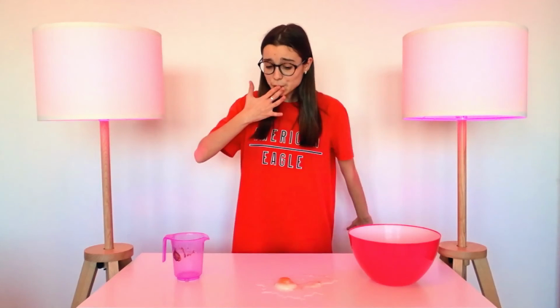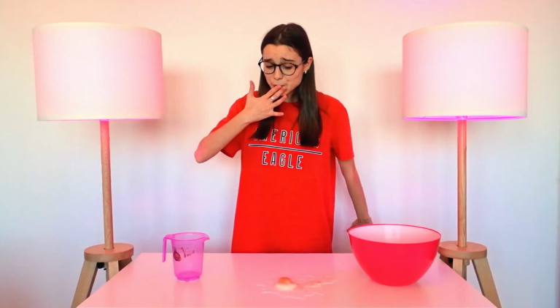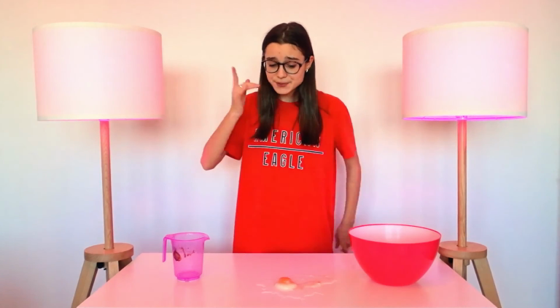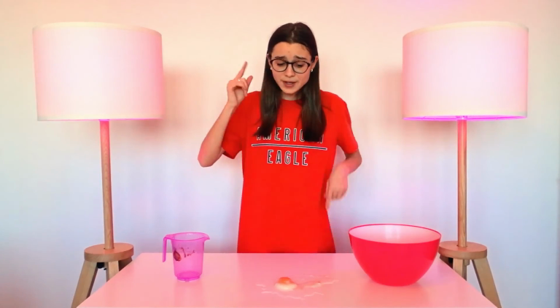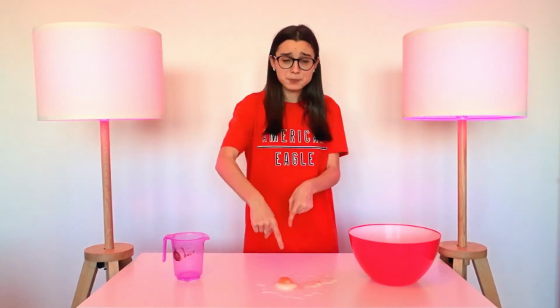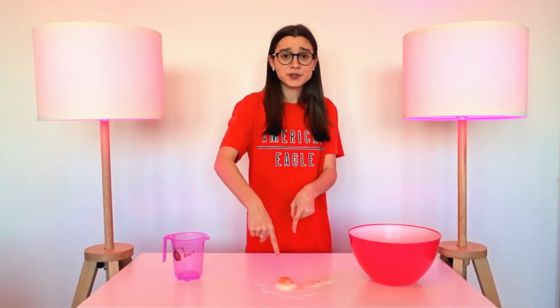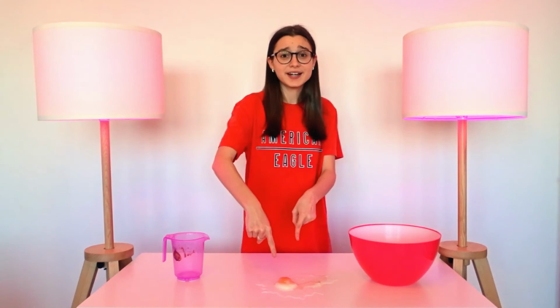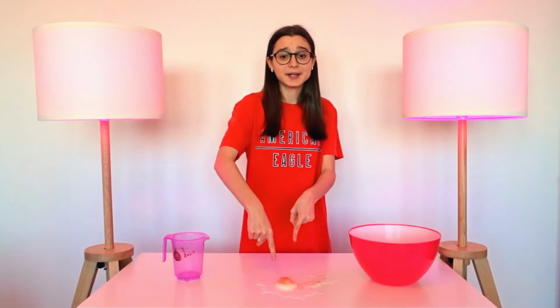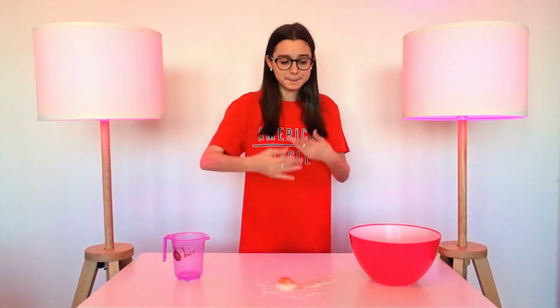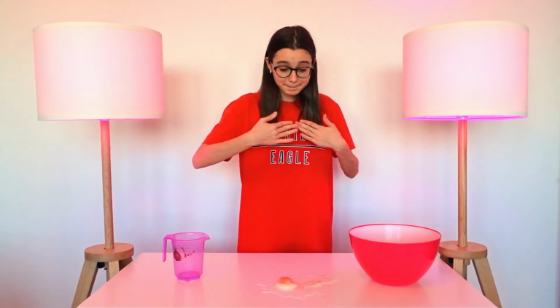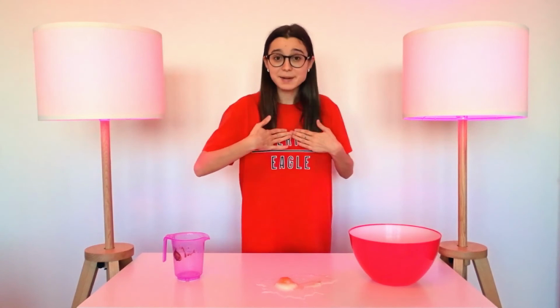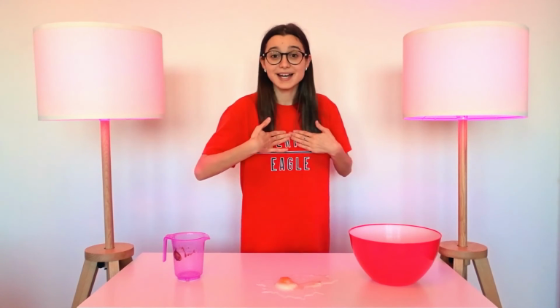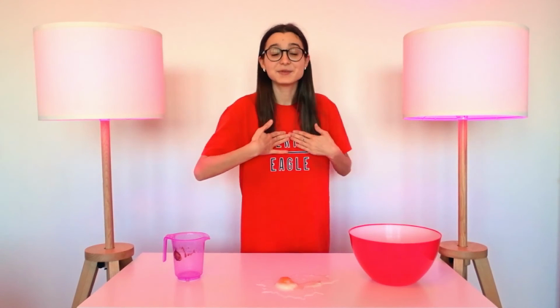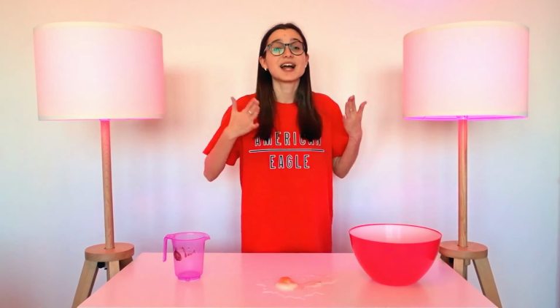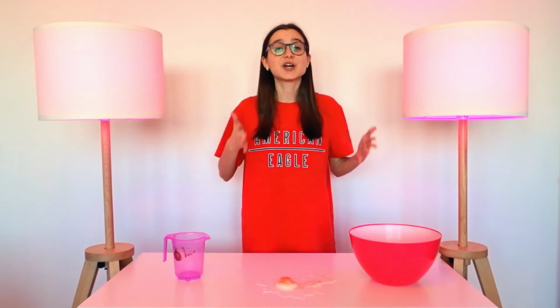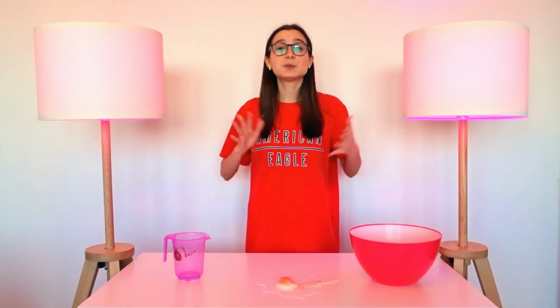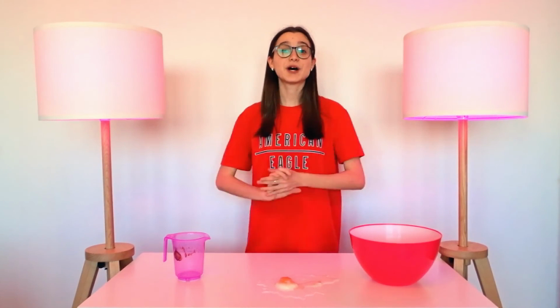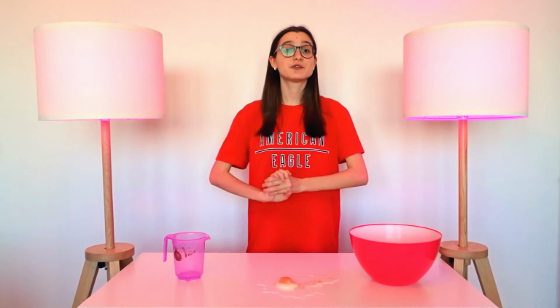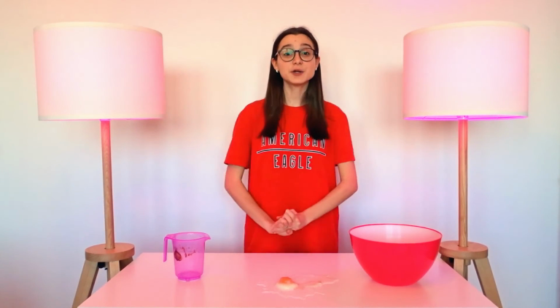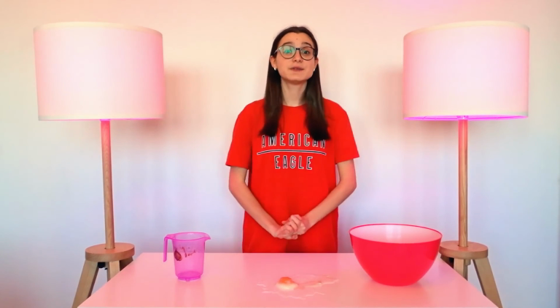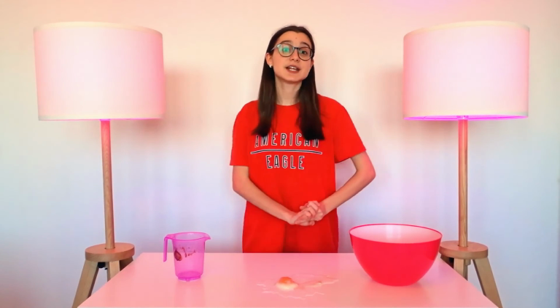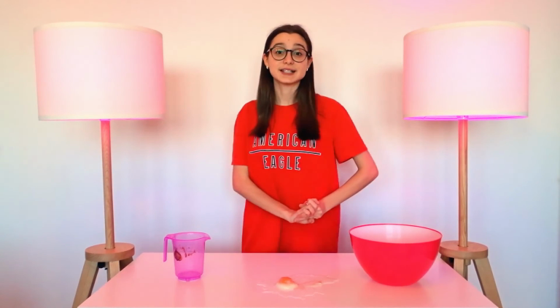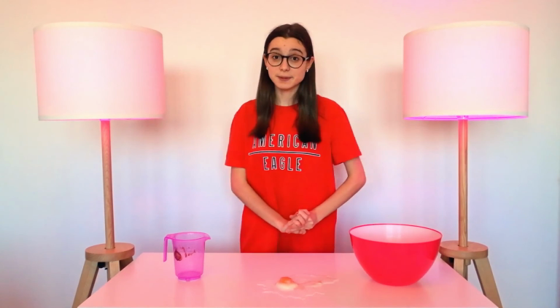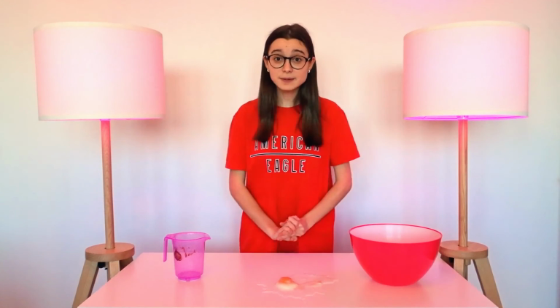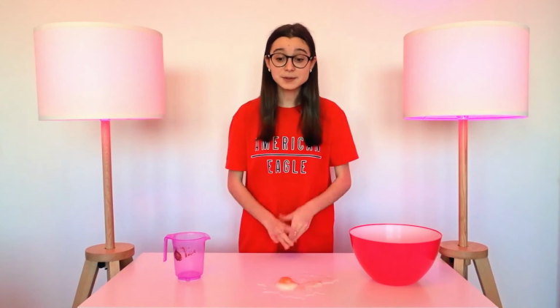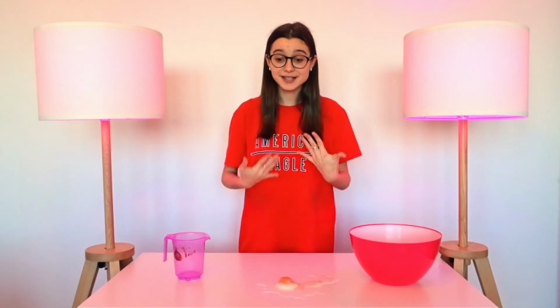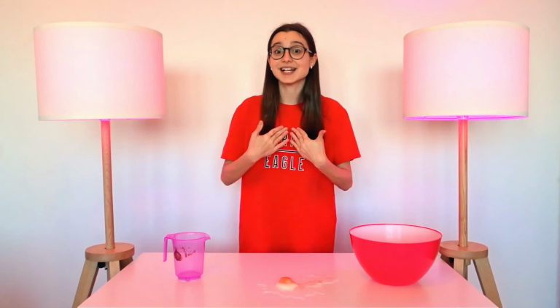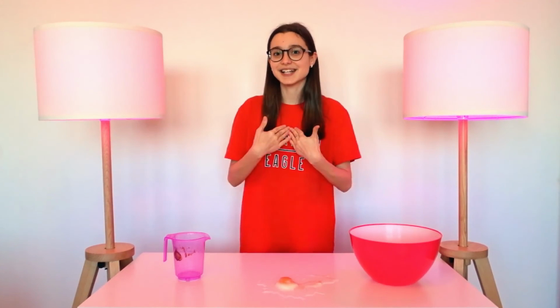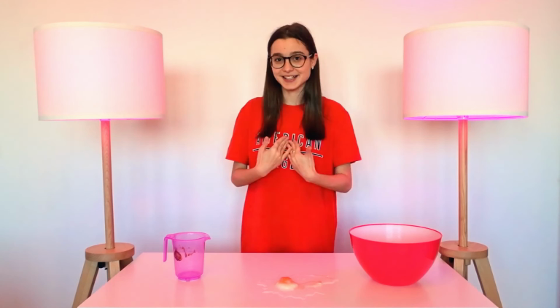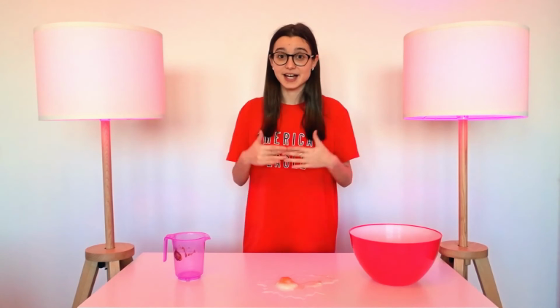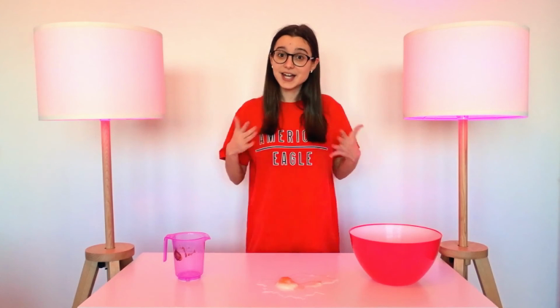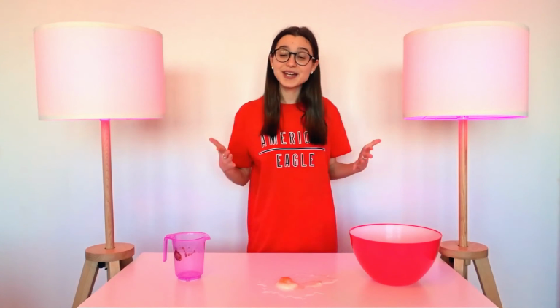Oops, I broke the egg, my bad. I hope you had fun with this experiment because I did.